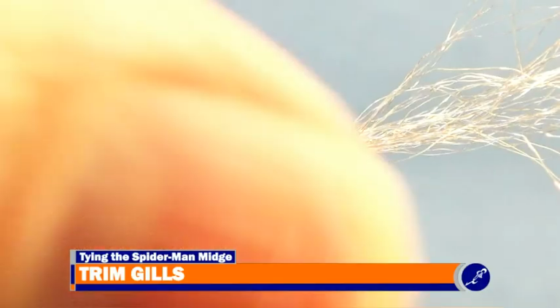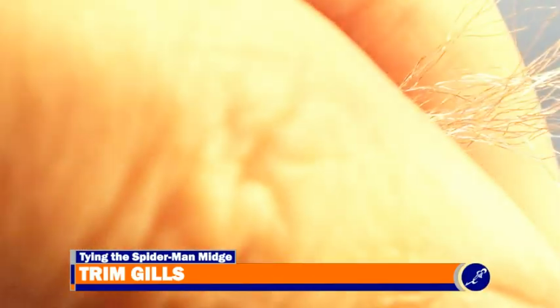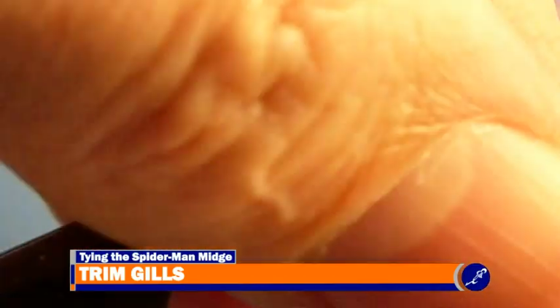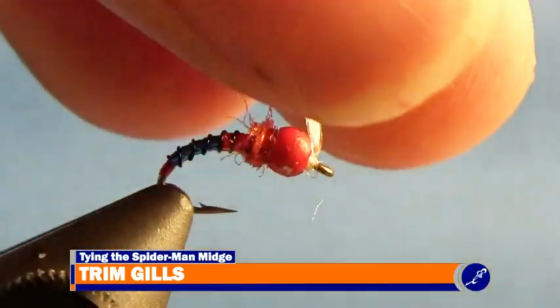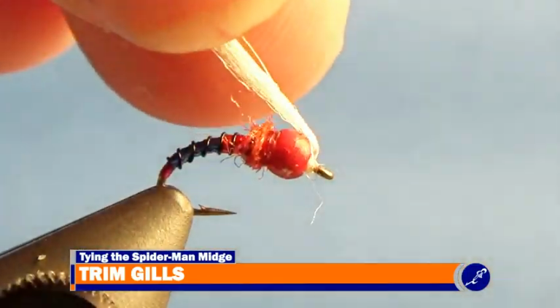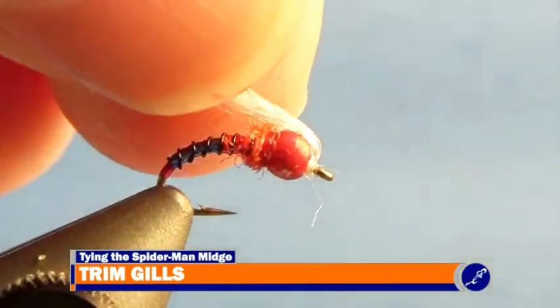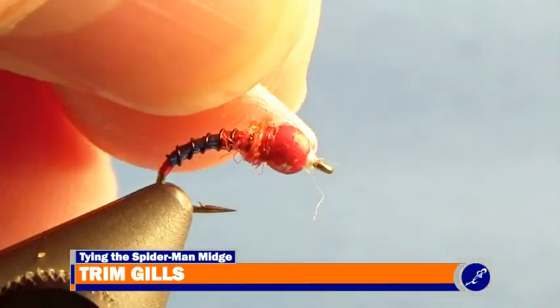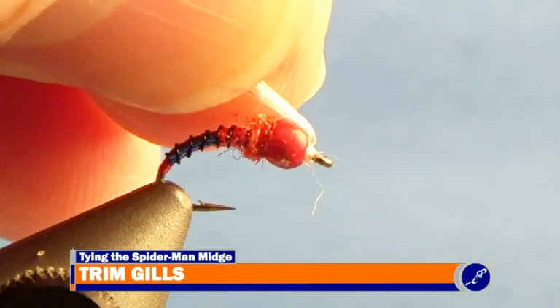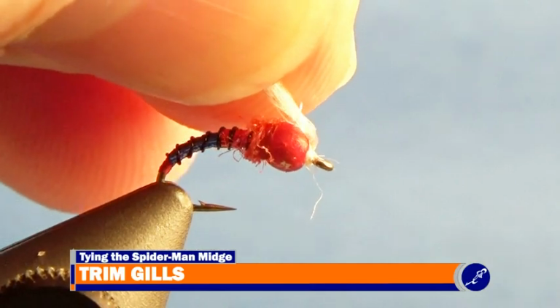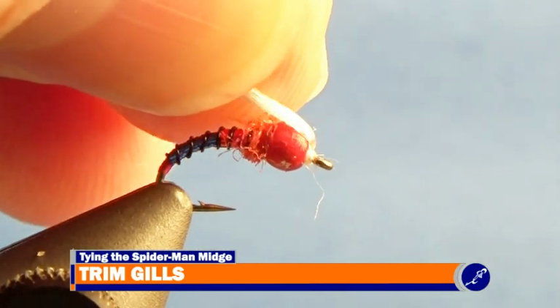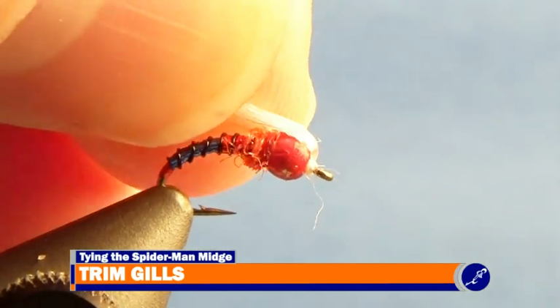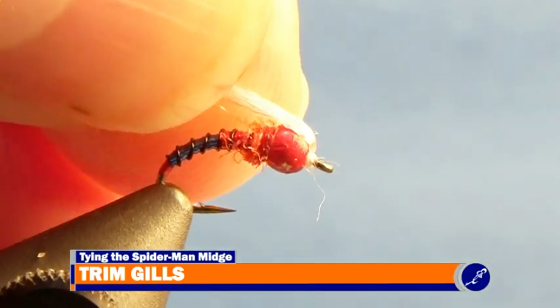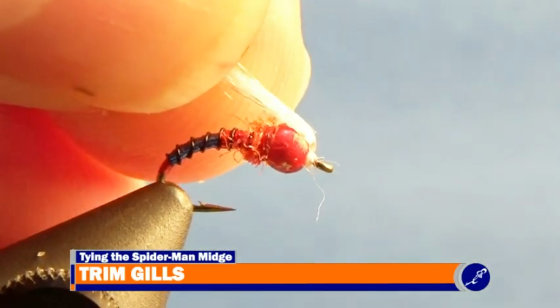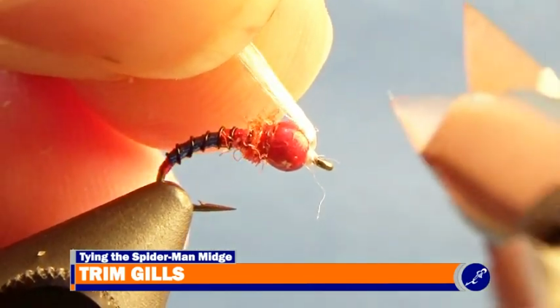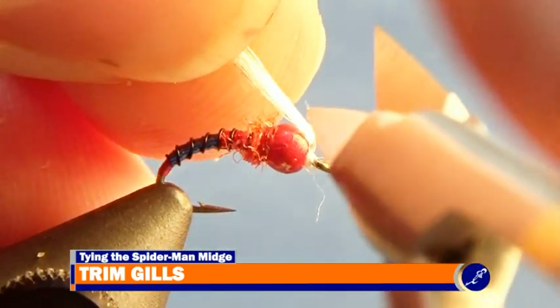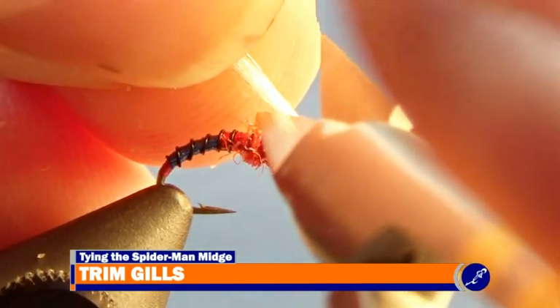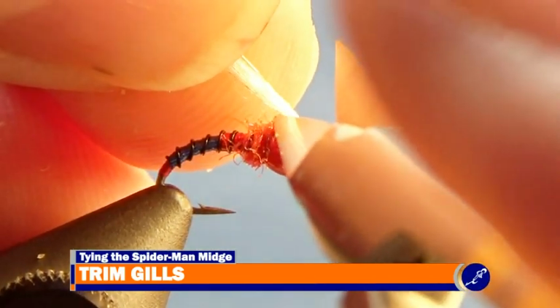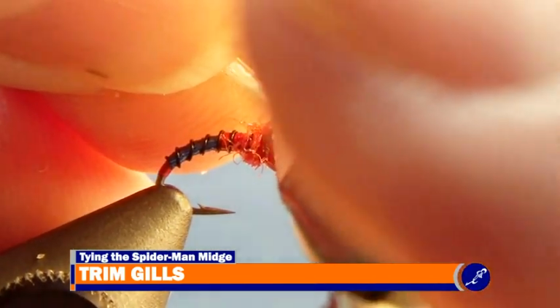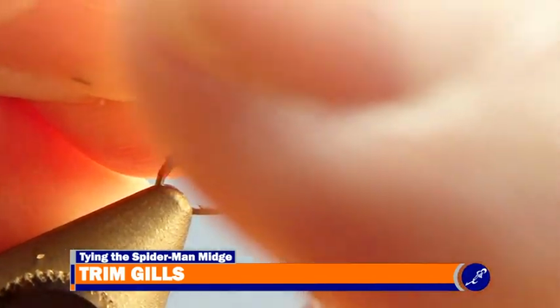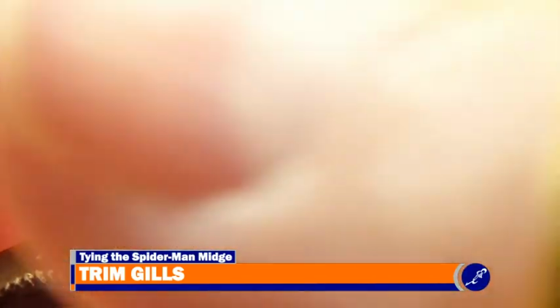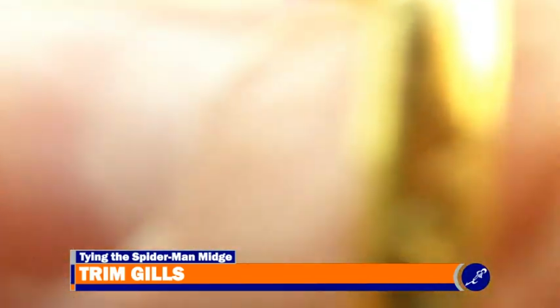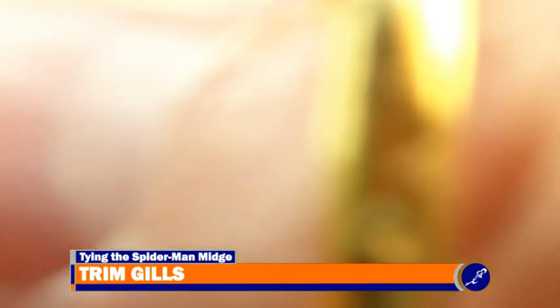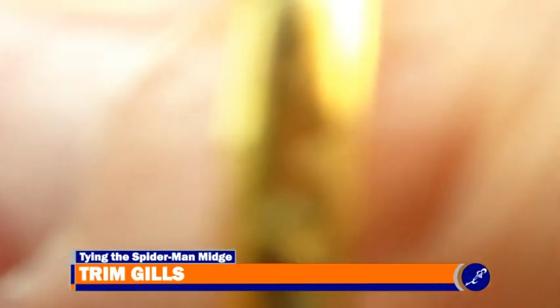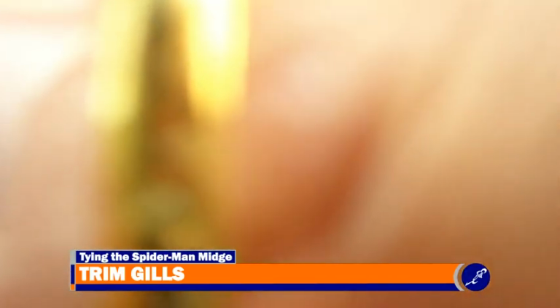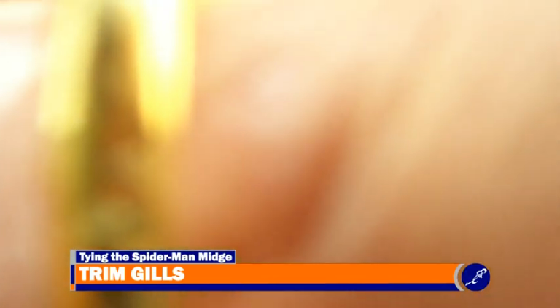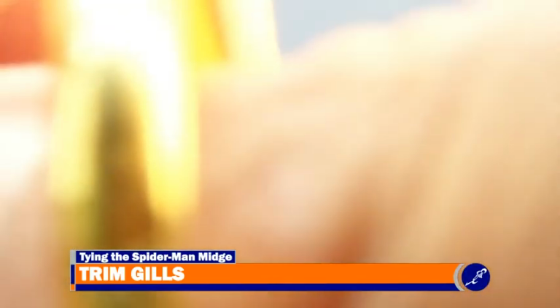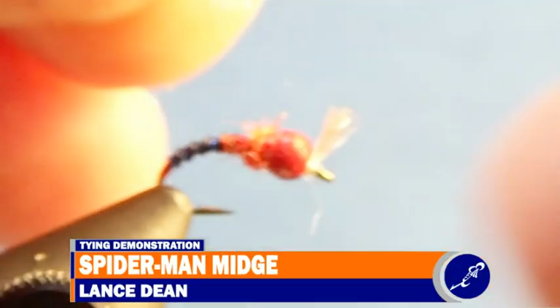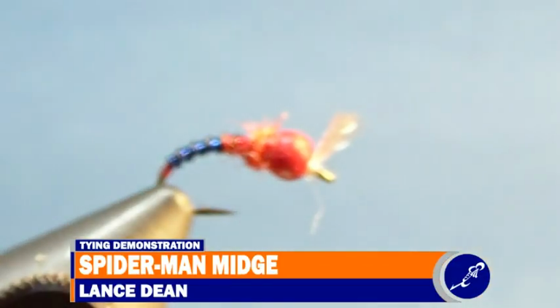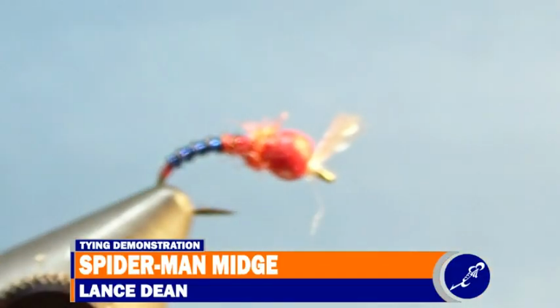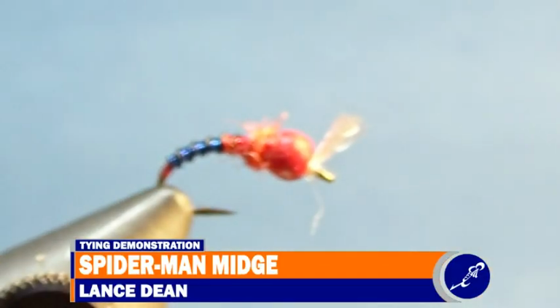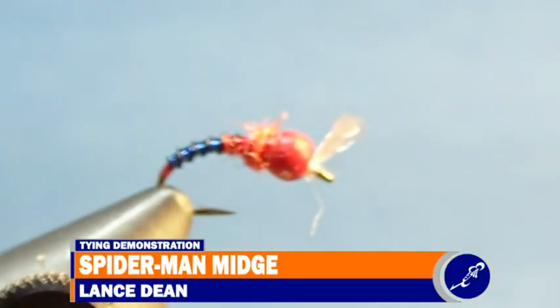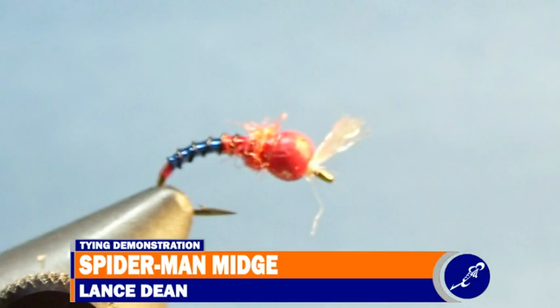Once the thread has been cut, pull the gills back over the bead and trim at the length of the bead. This is a Spiderman midge.